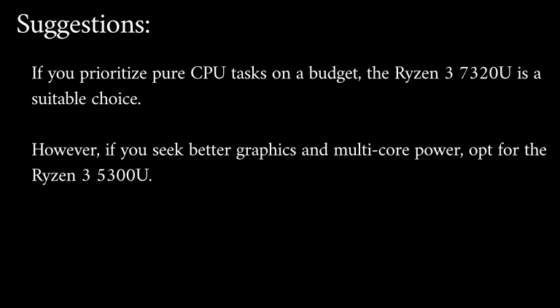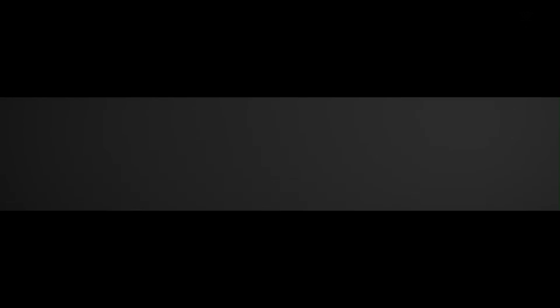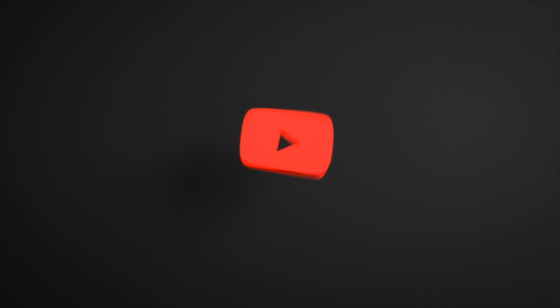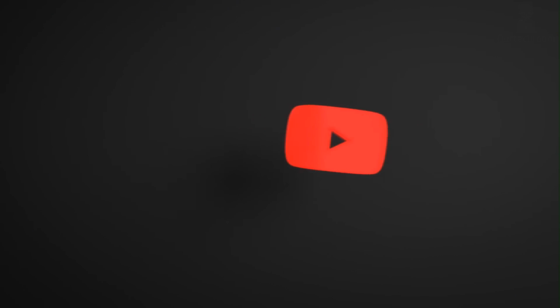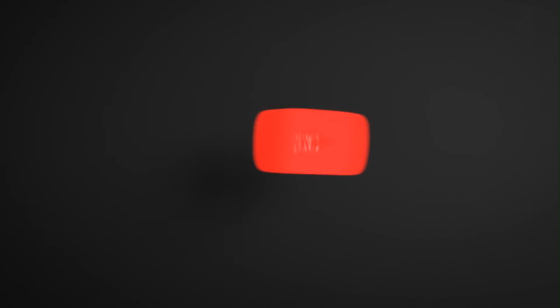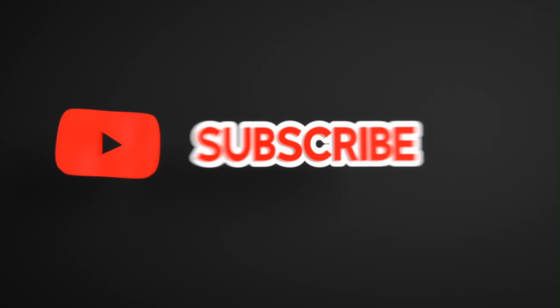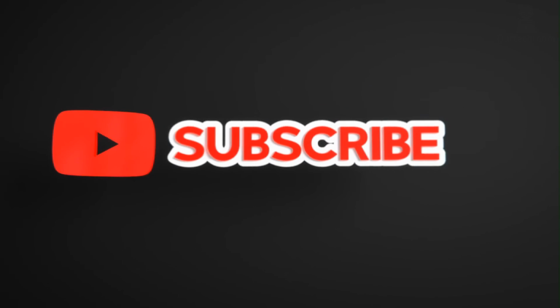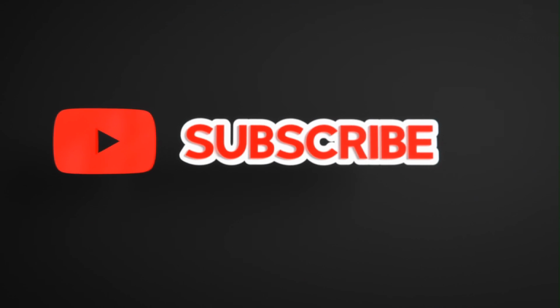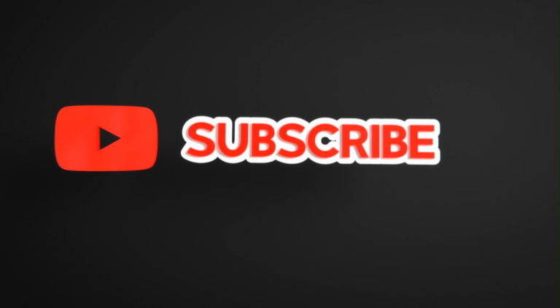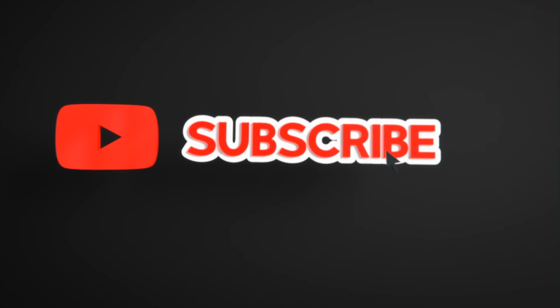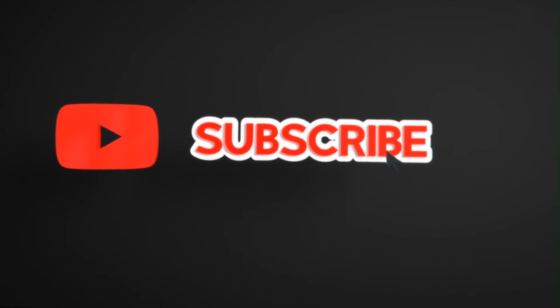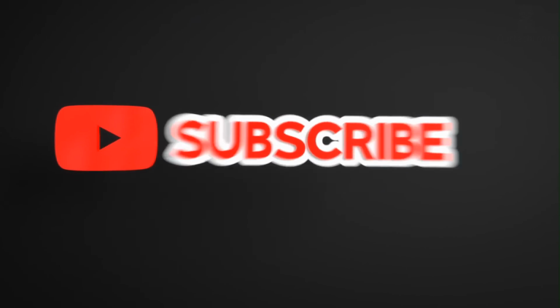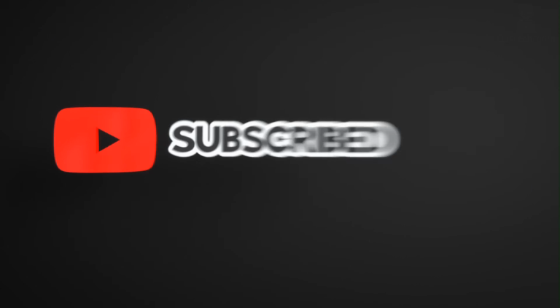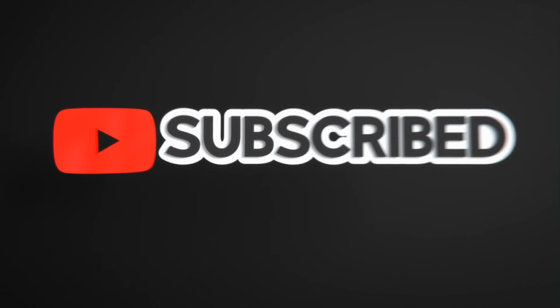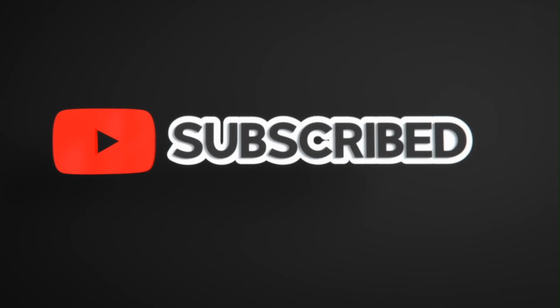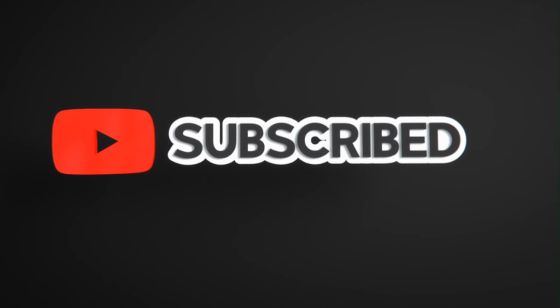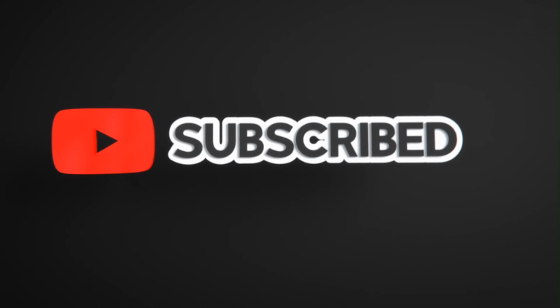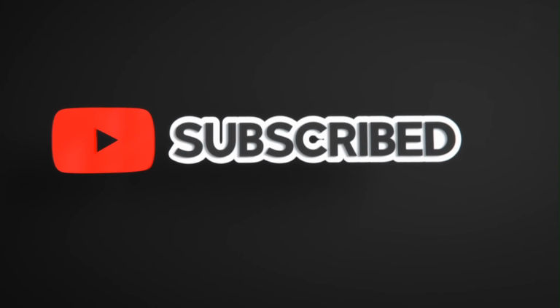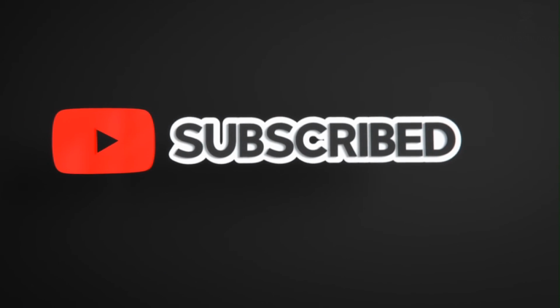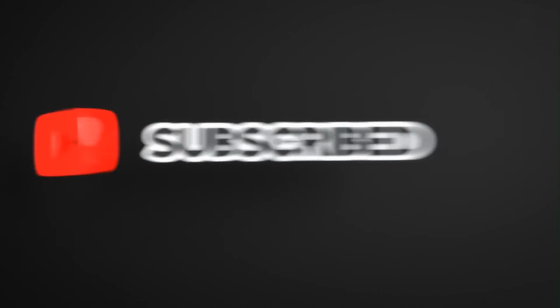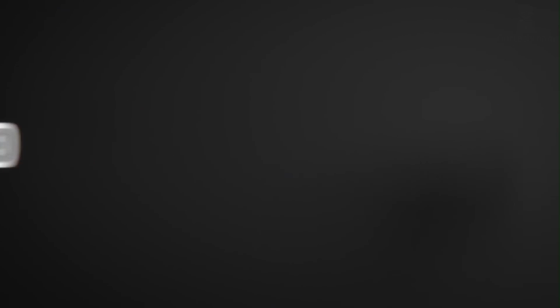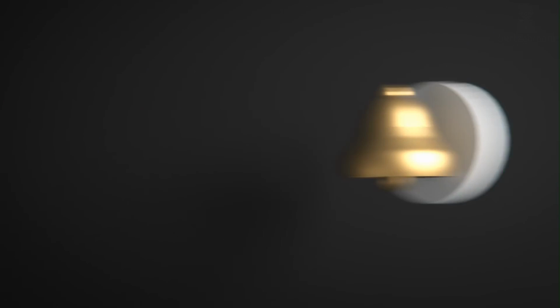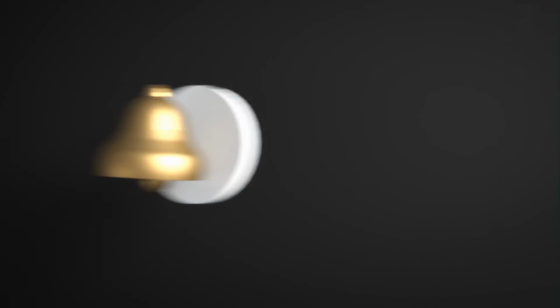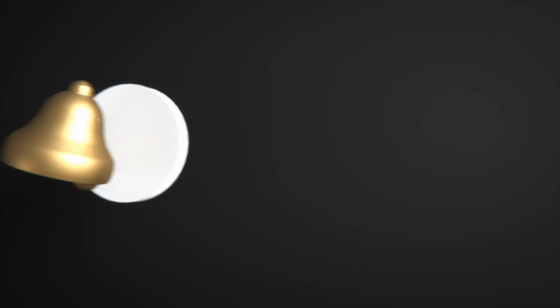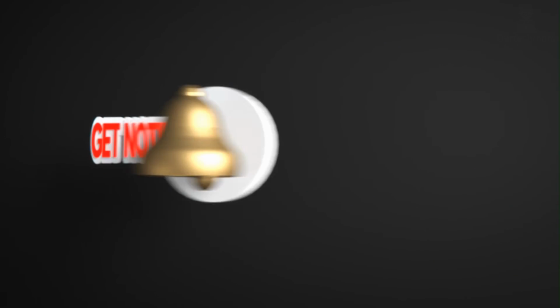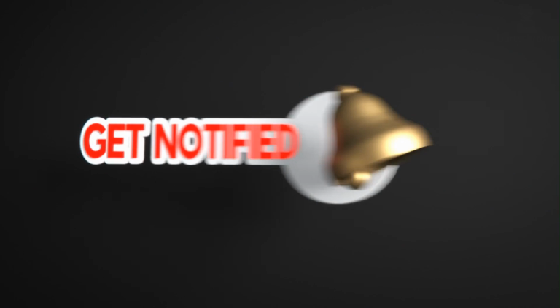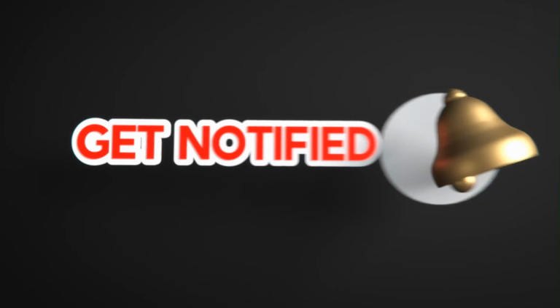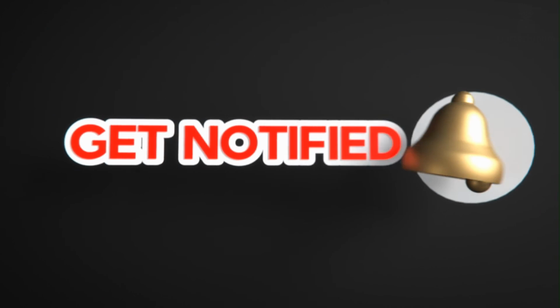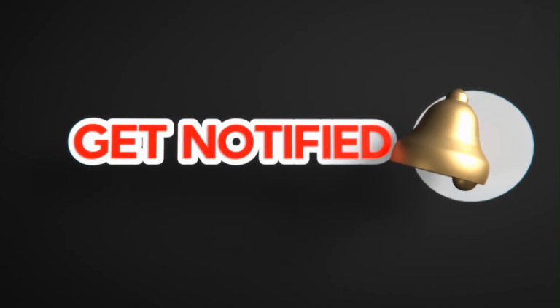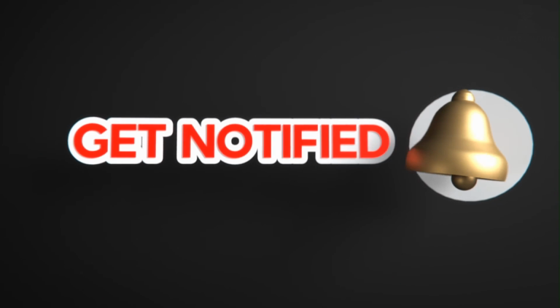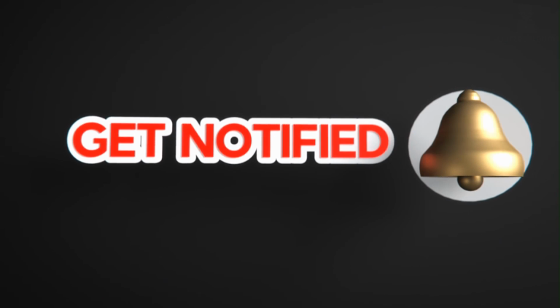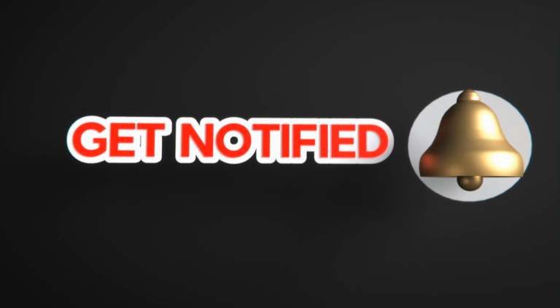That's all for today. If you liked this video, please like, share, and subscribe to the channel. Also click on the bell icon to never miss any updates.